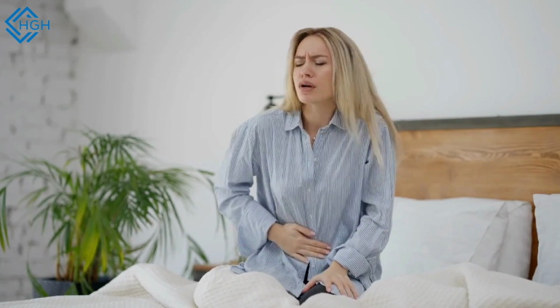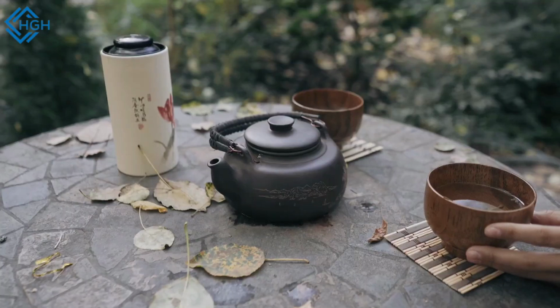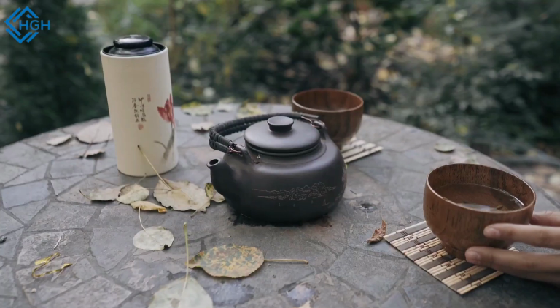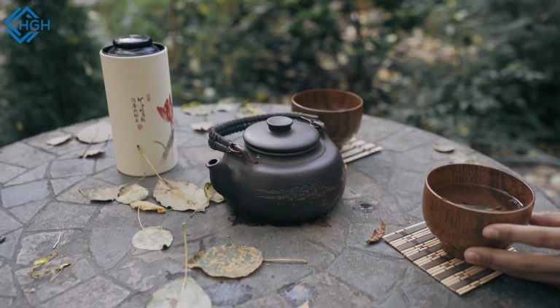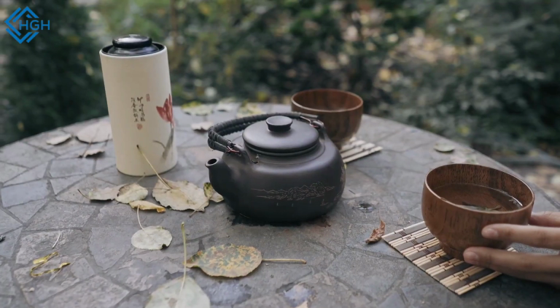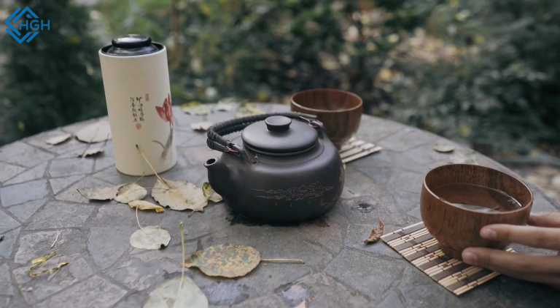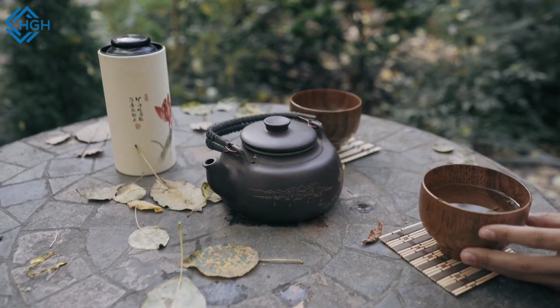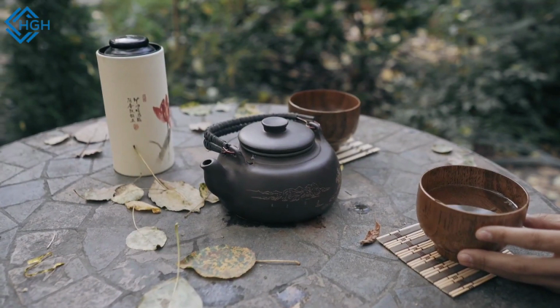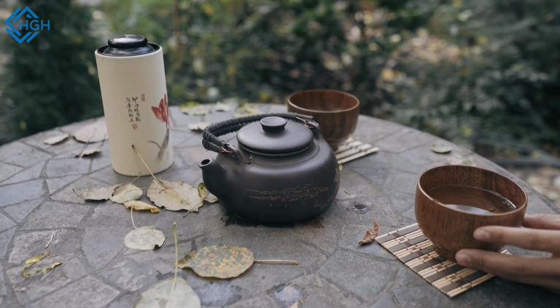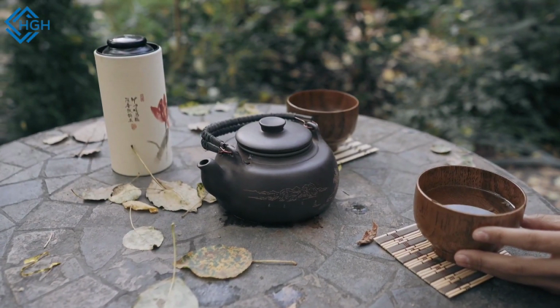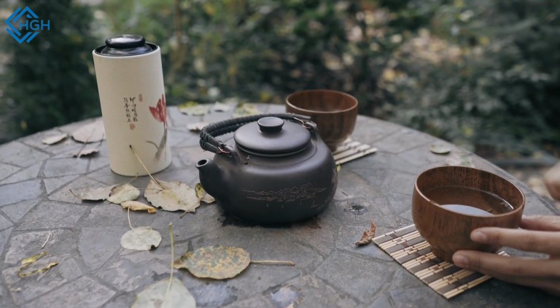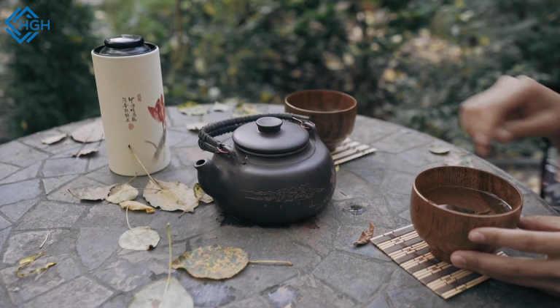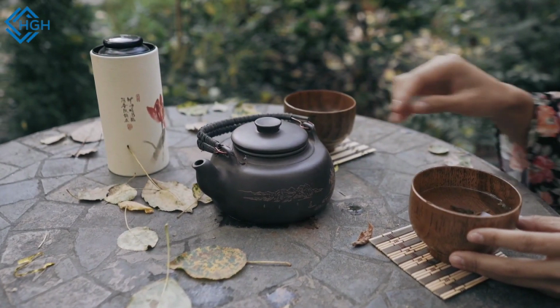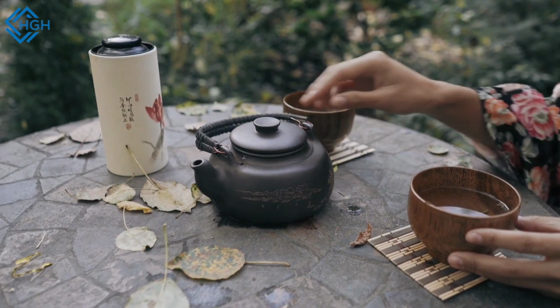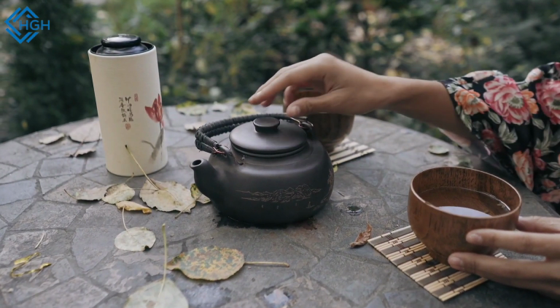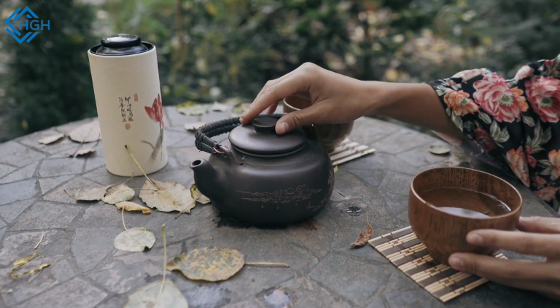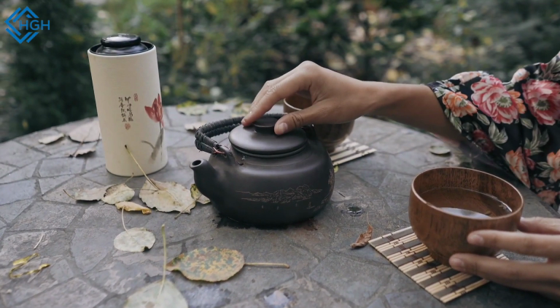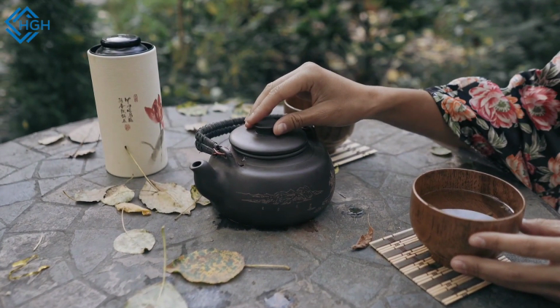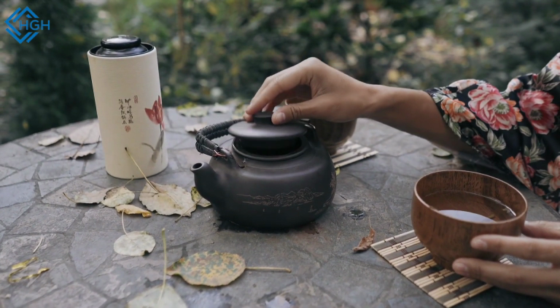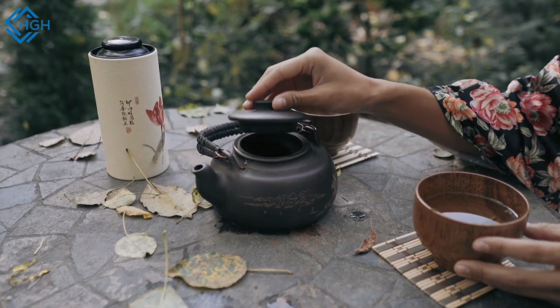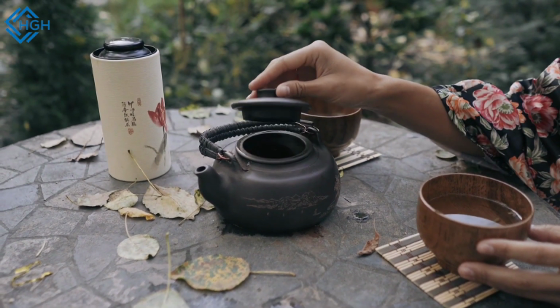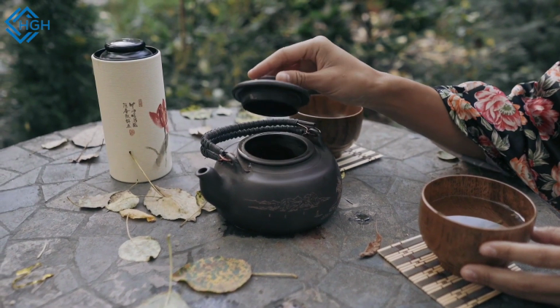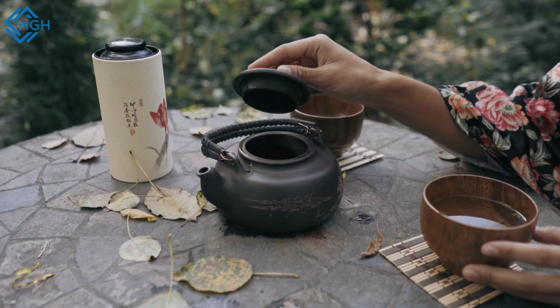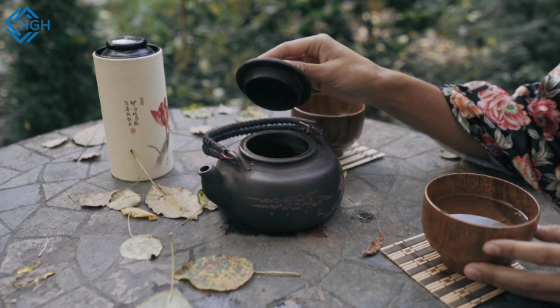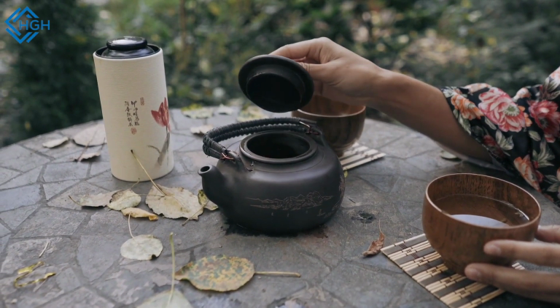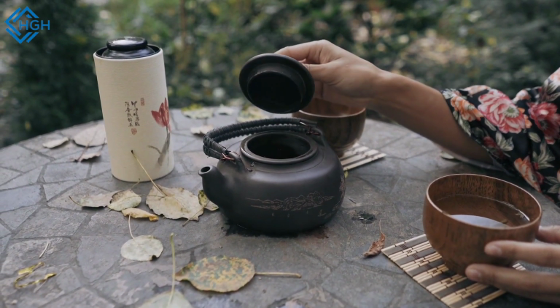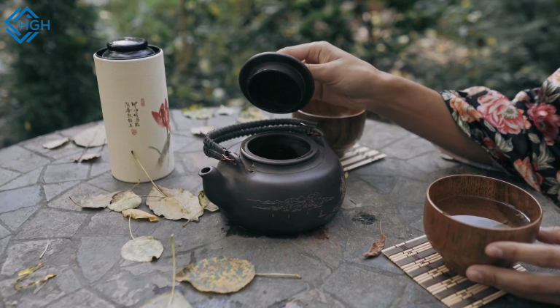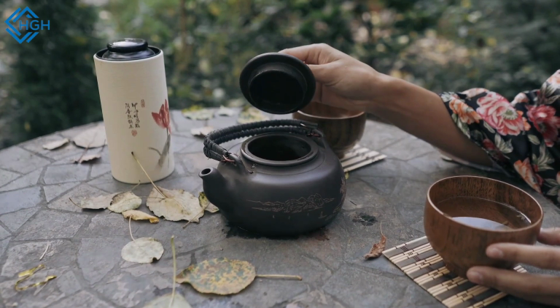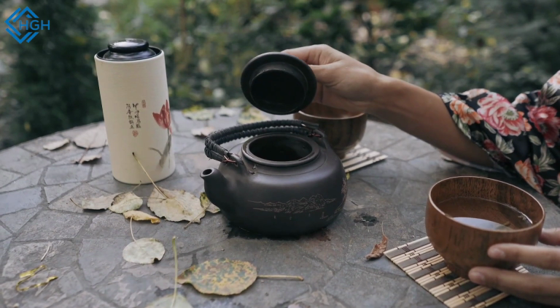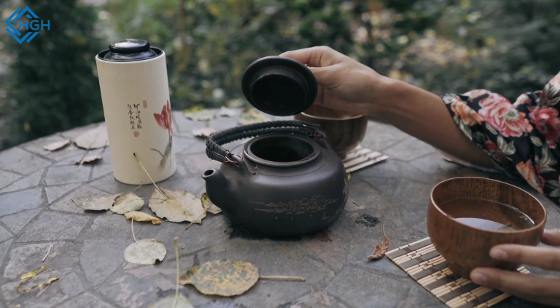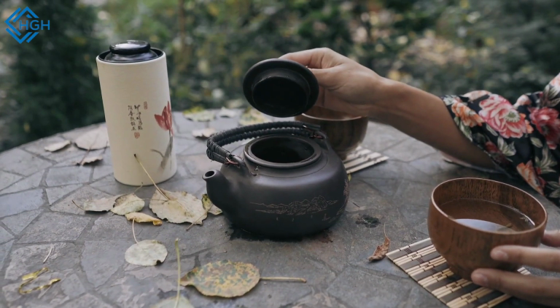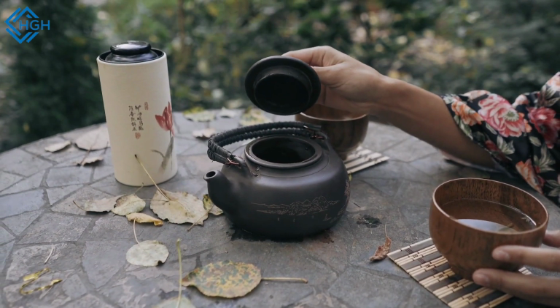For weight management, ginger may help boost metabolism and reduce feelings of hunger, which could aid in weight management.